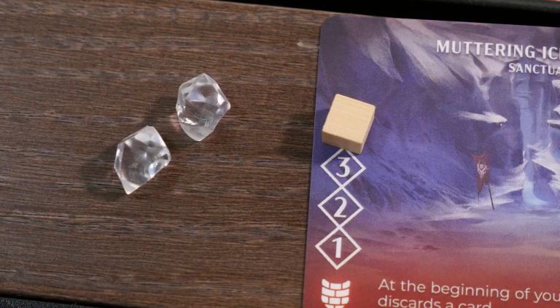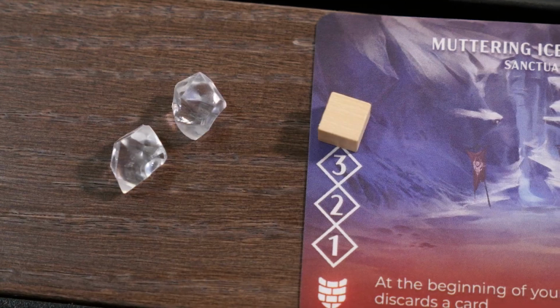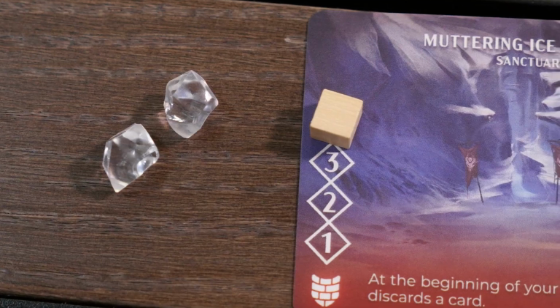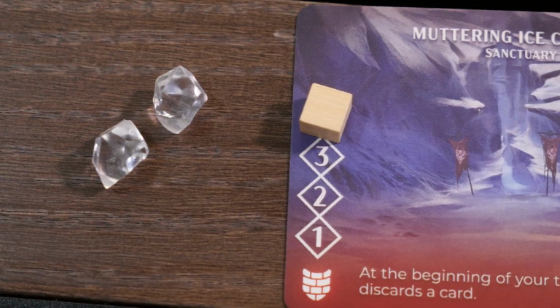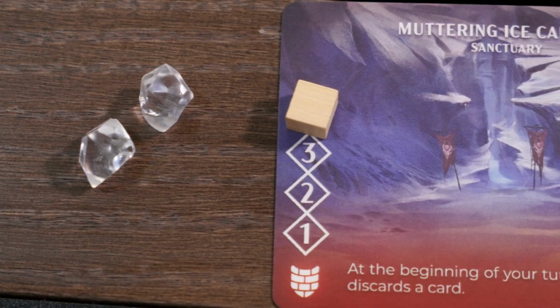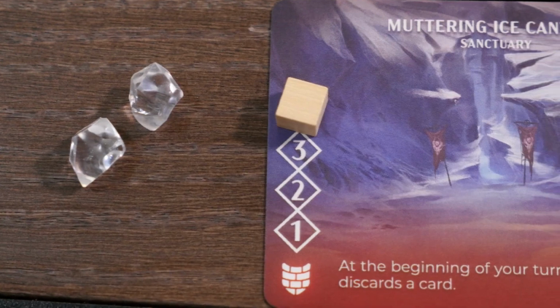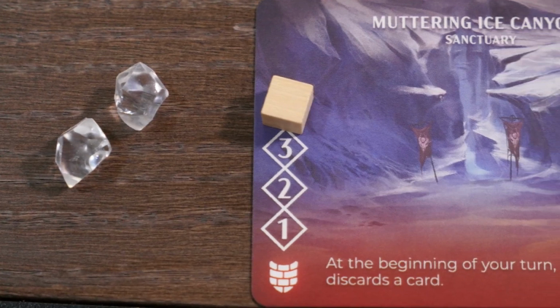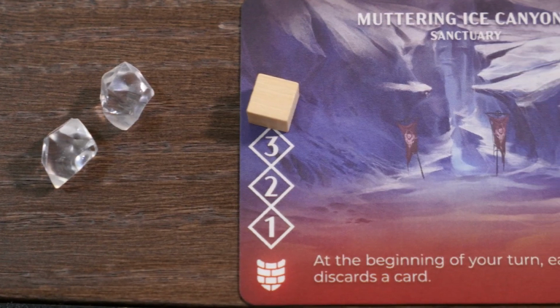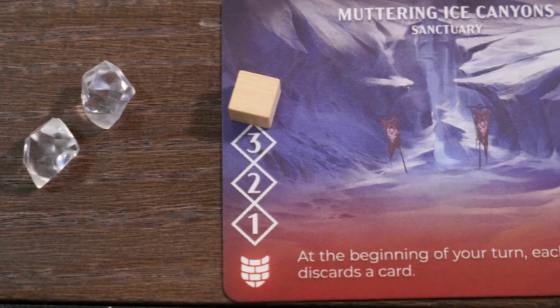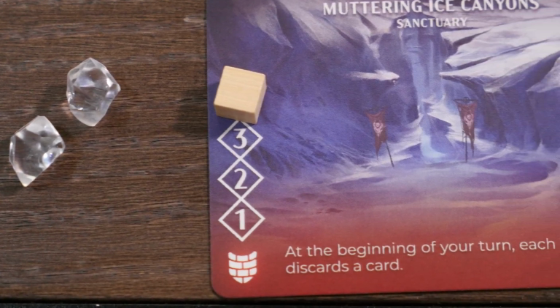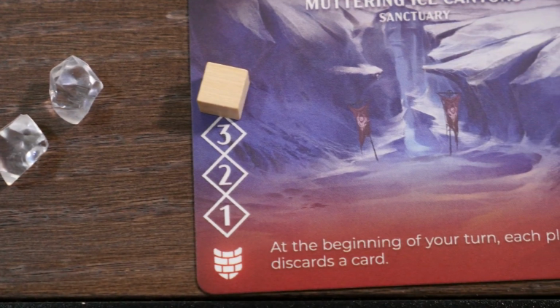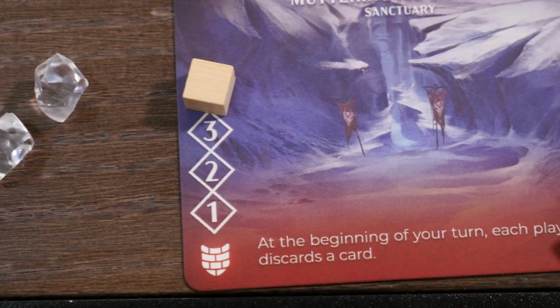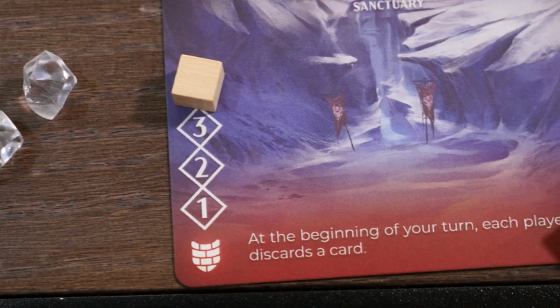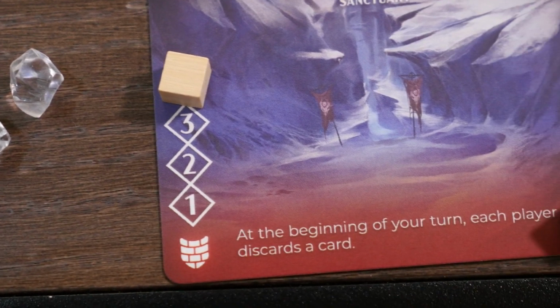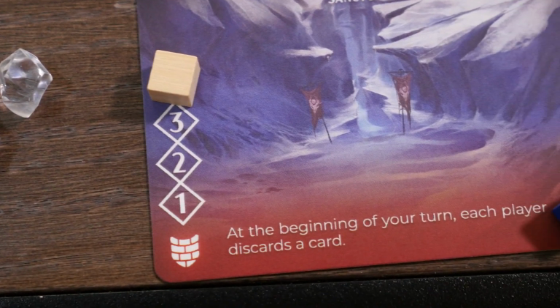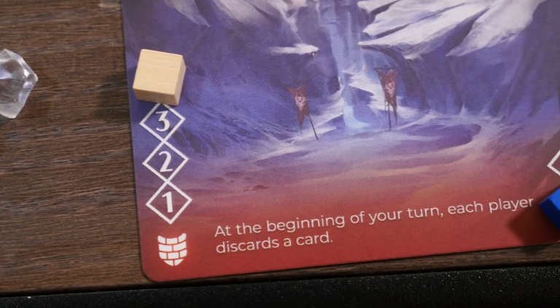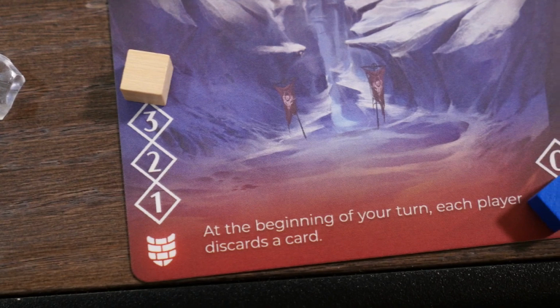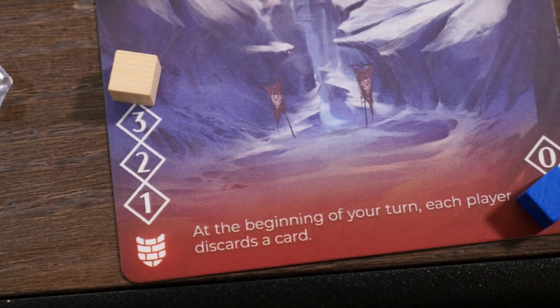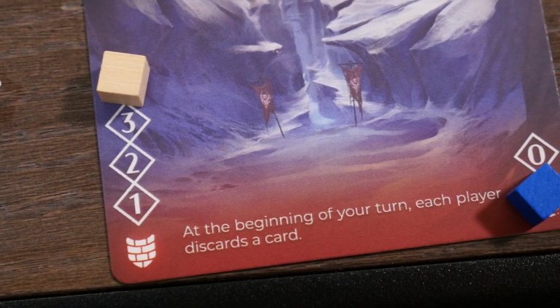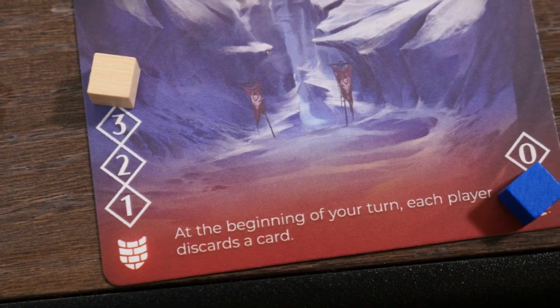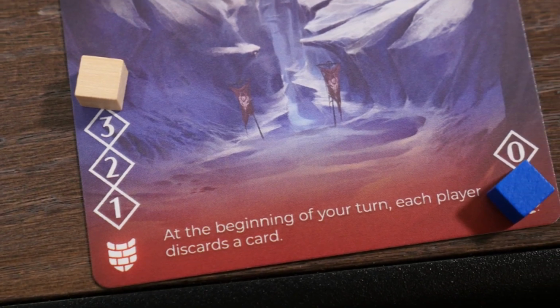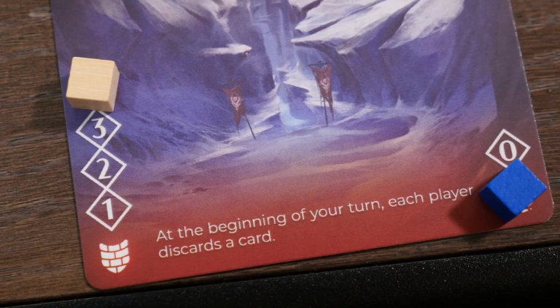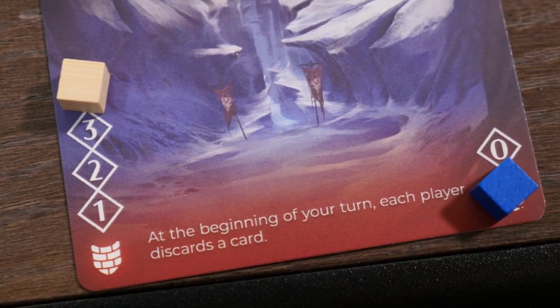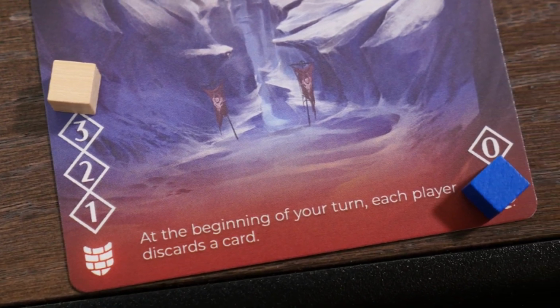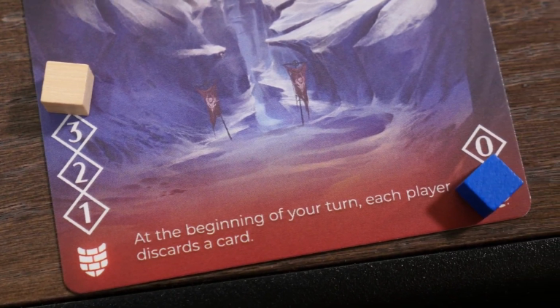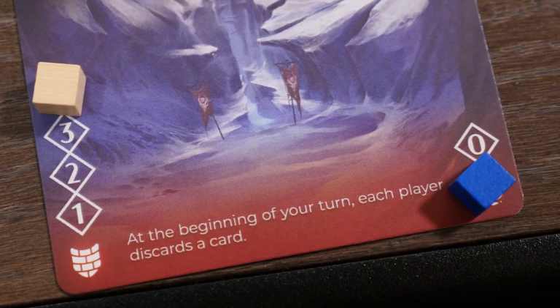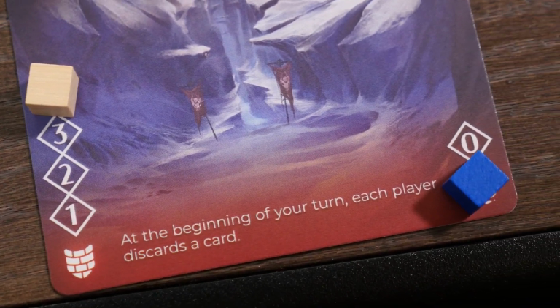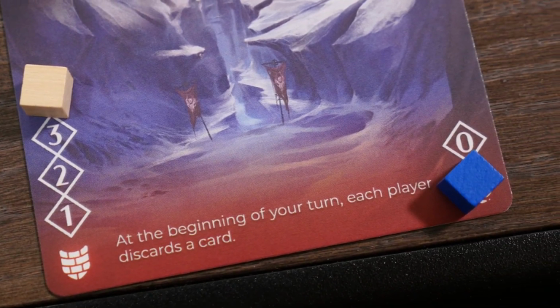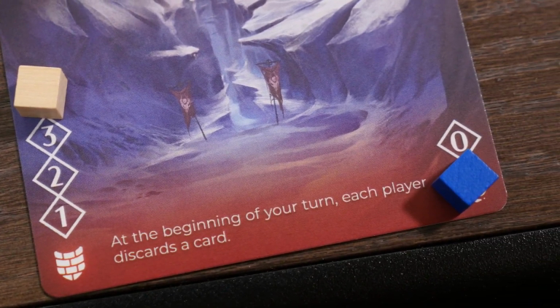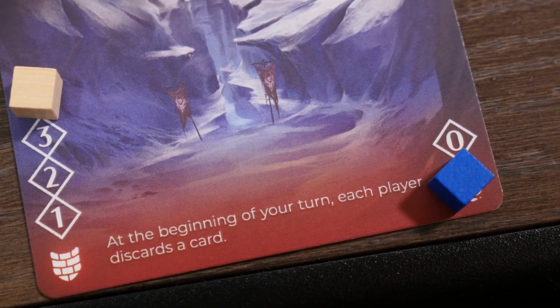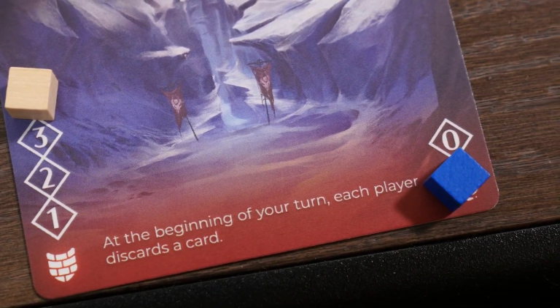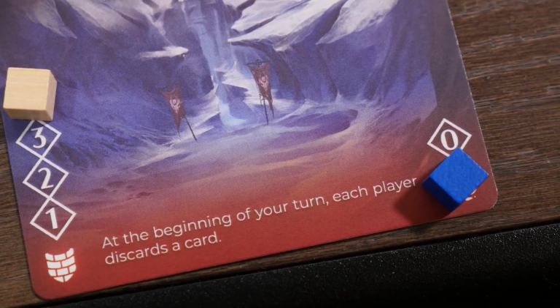The first thing that happens on your turn is gaining two Essence Crystals and resolving any cards that say beginning of your turn, if you have them in your play area.